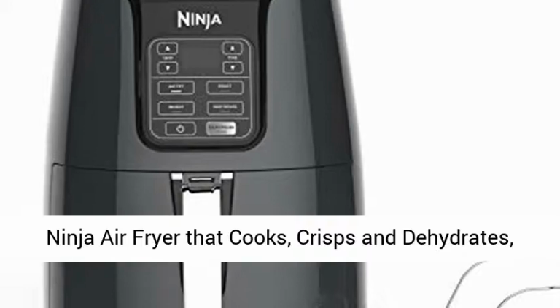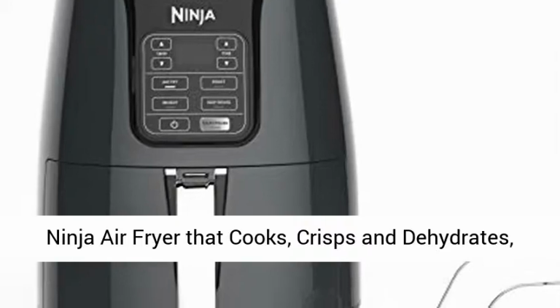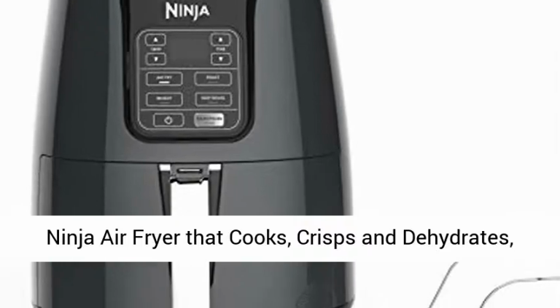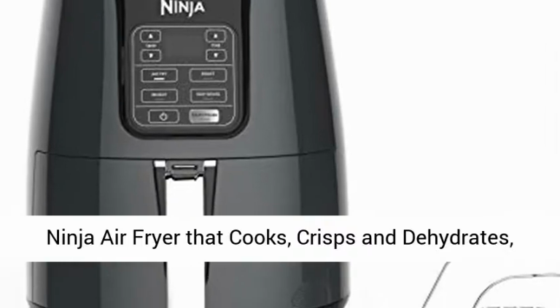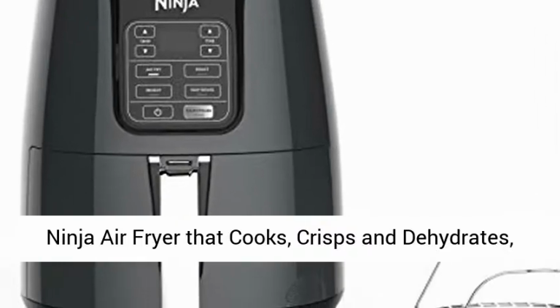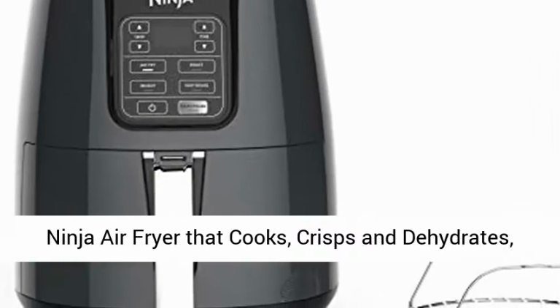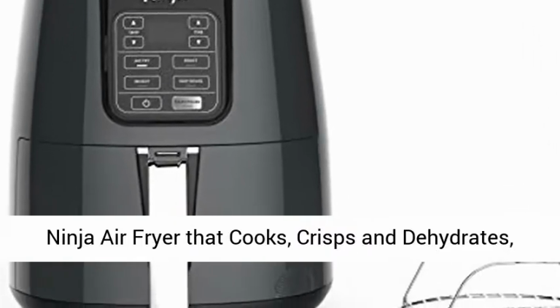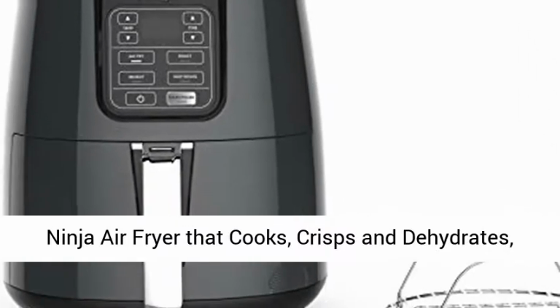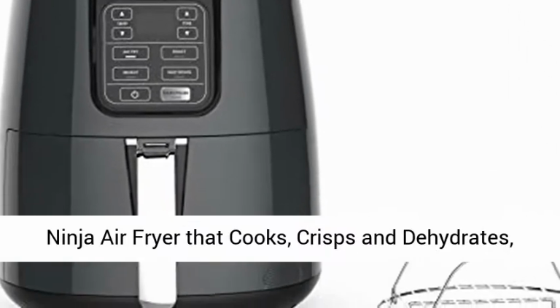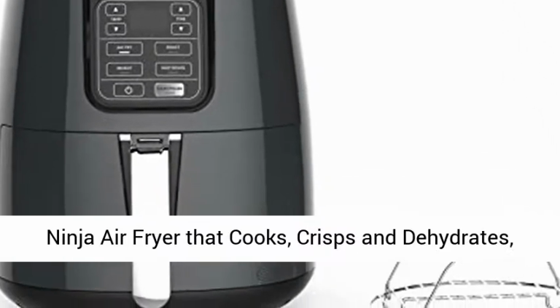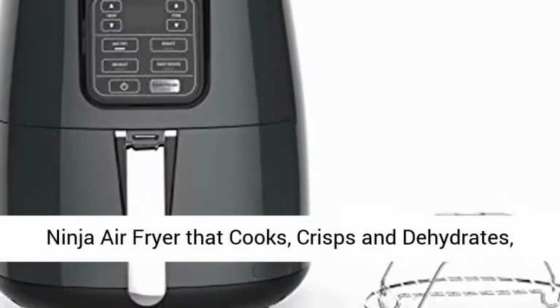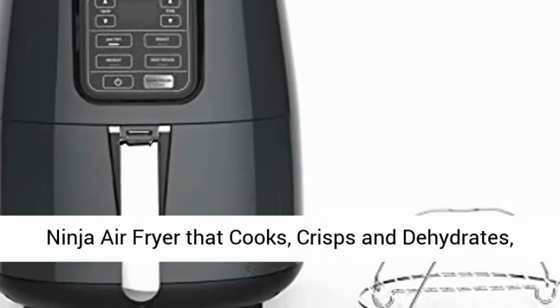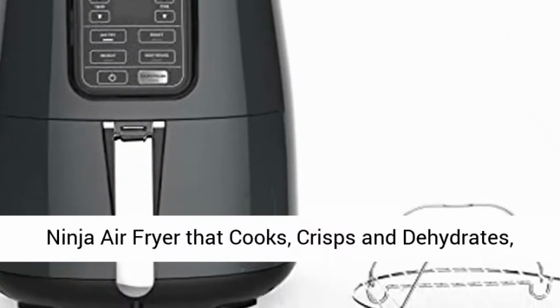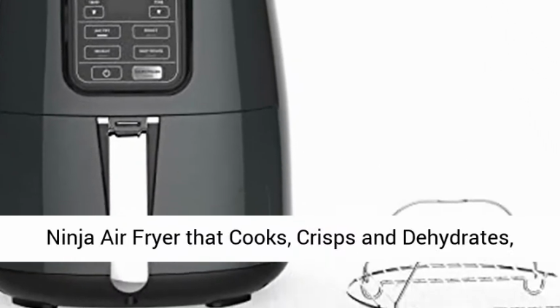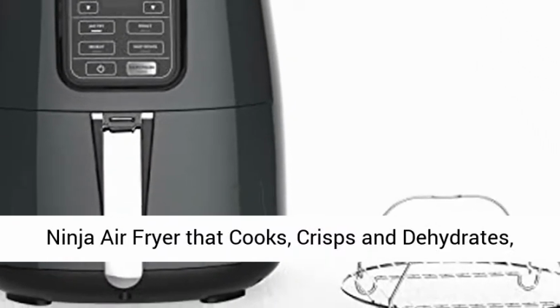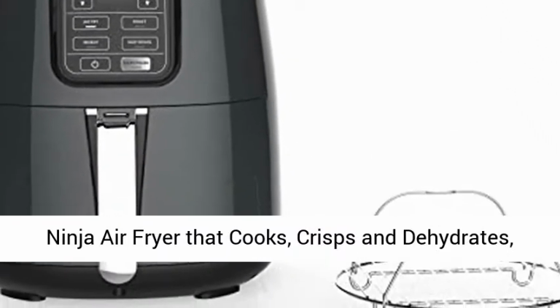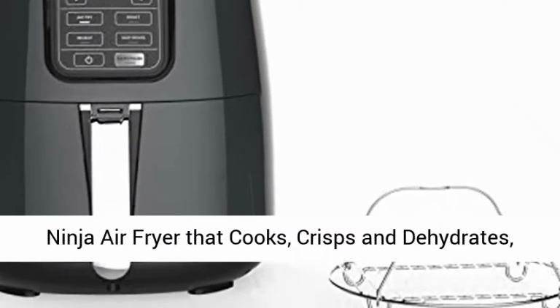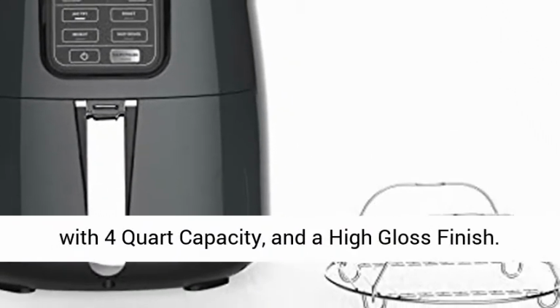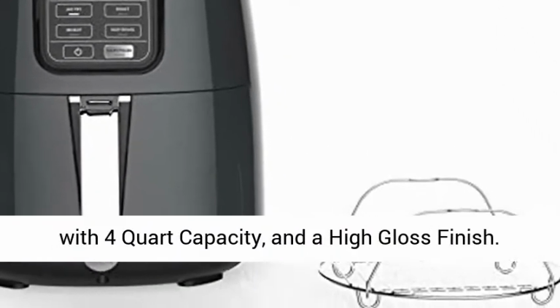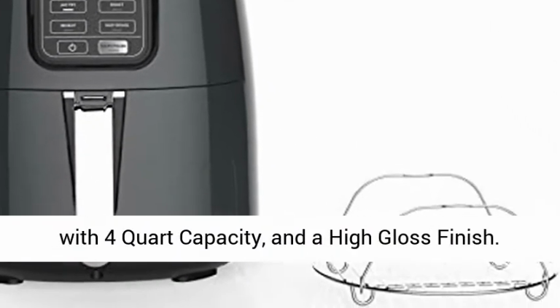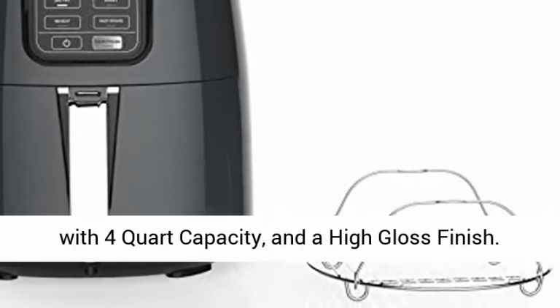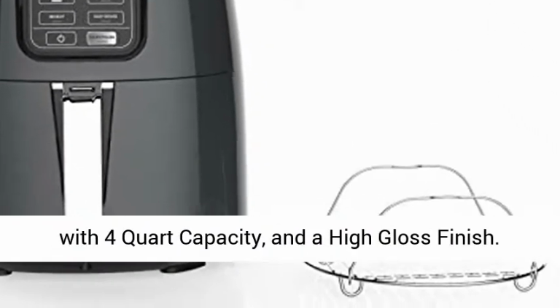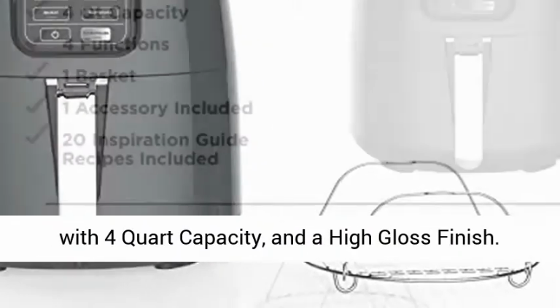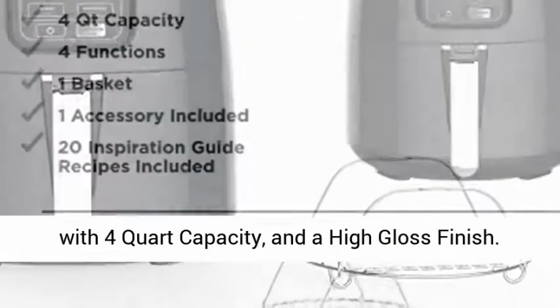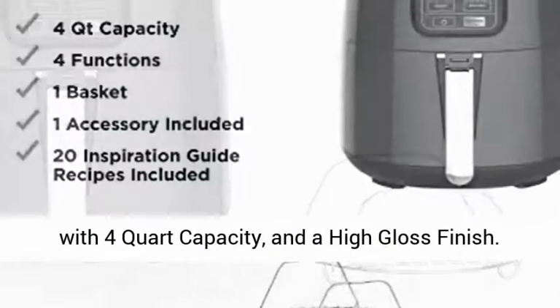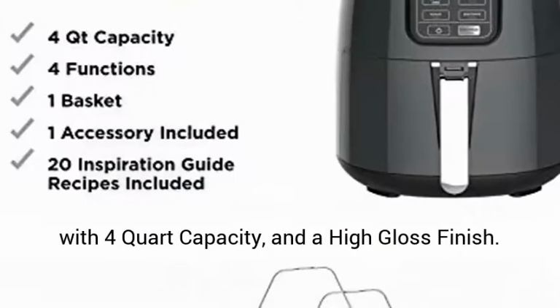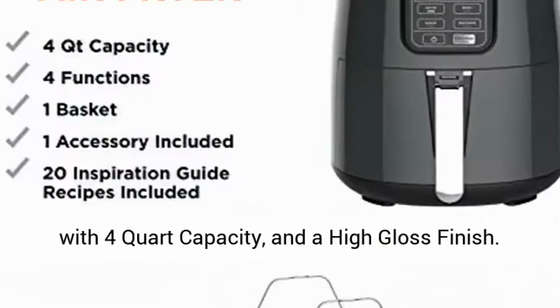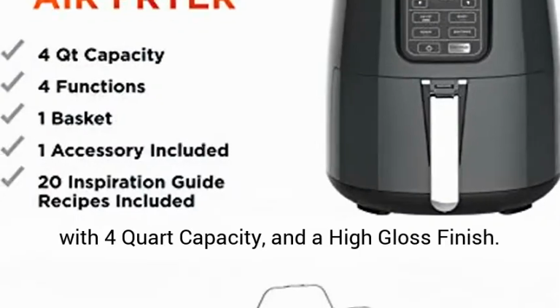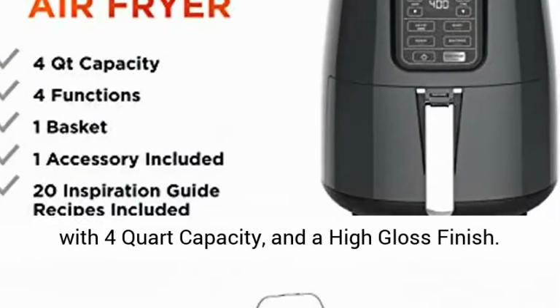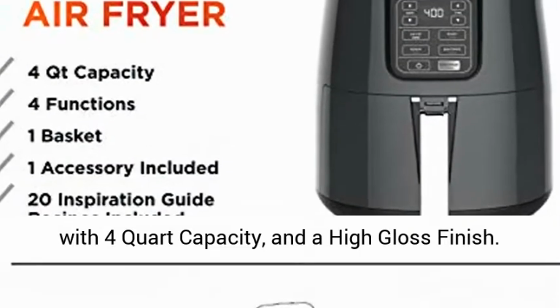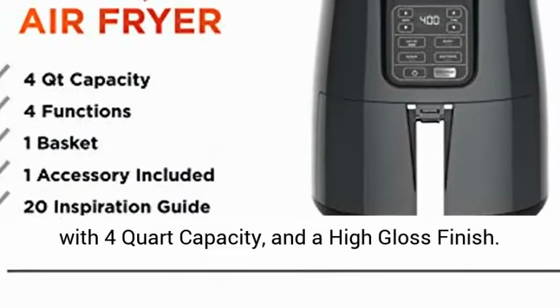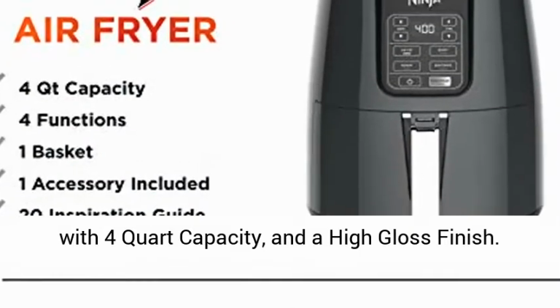Ninja air fryer that cooks, crisps, and dehydrates, with 4-quart capacity and a high-gloss finish.